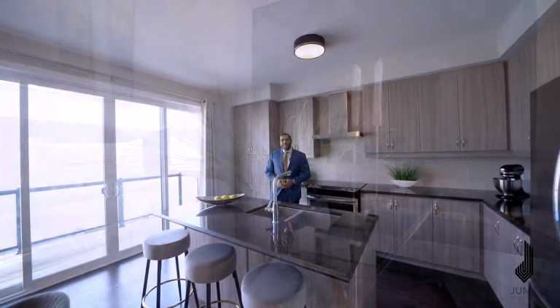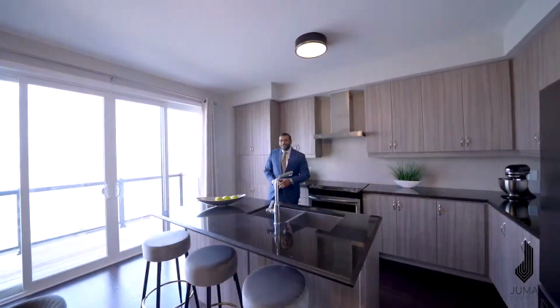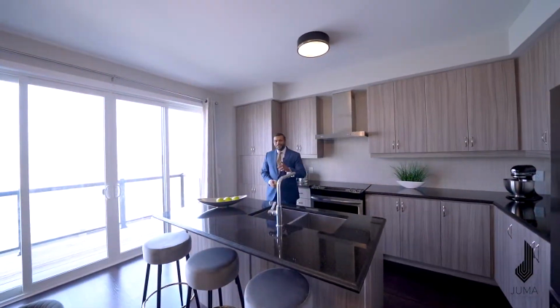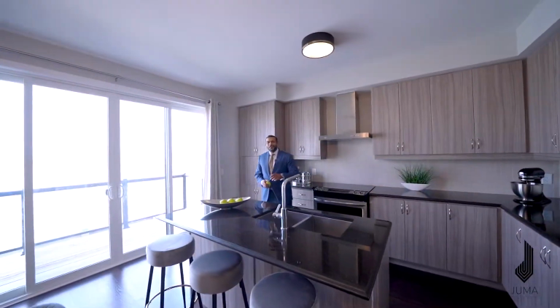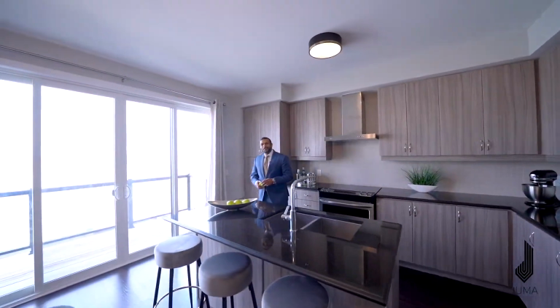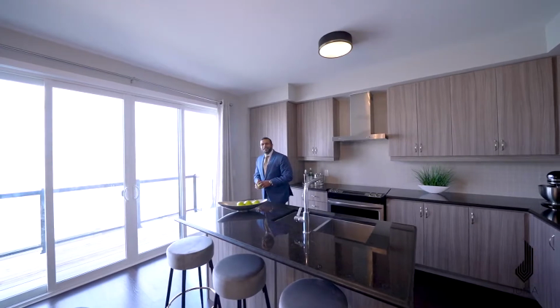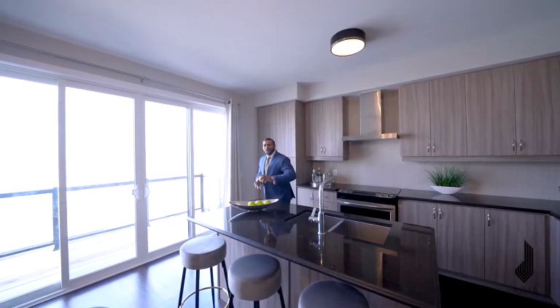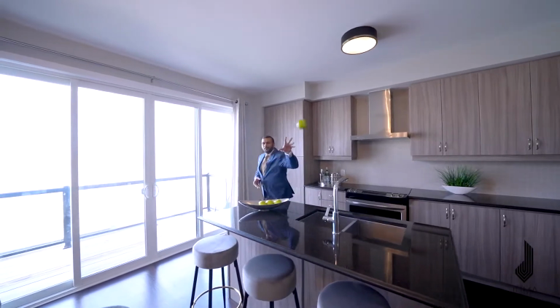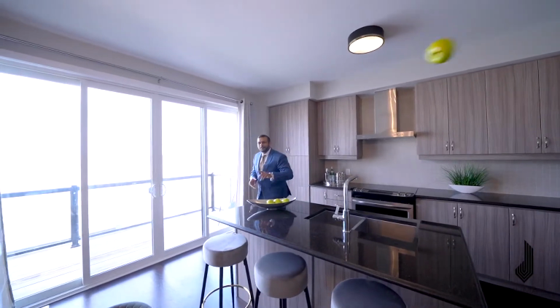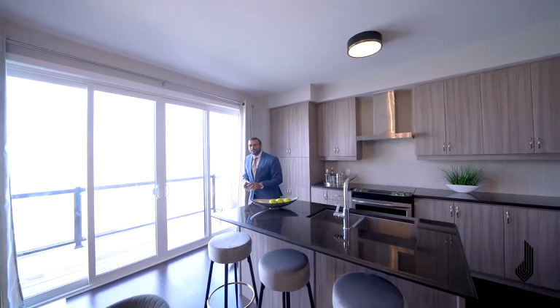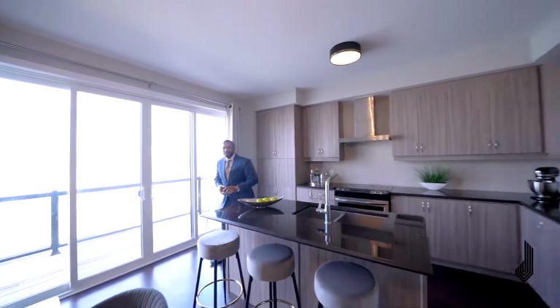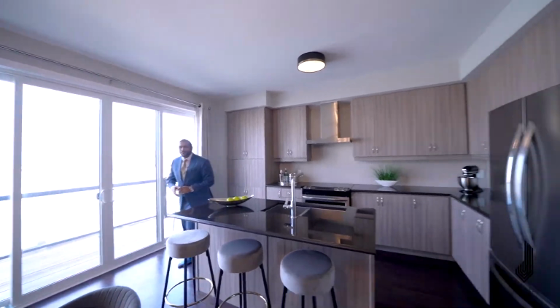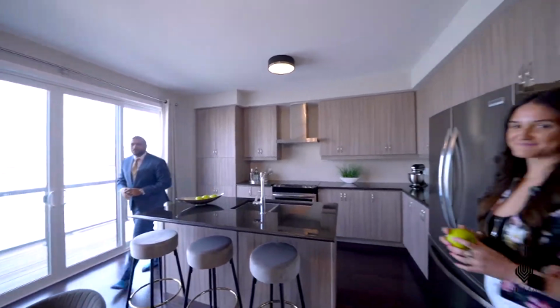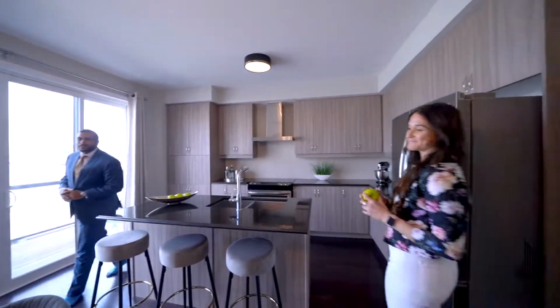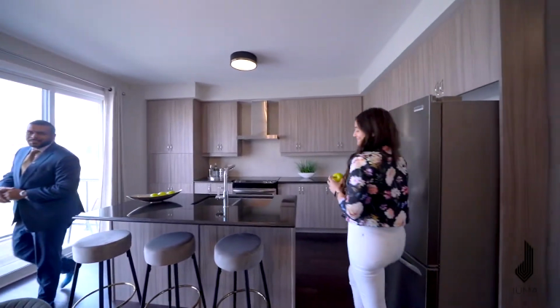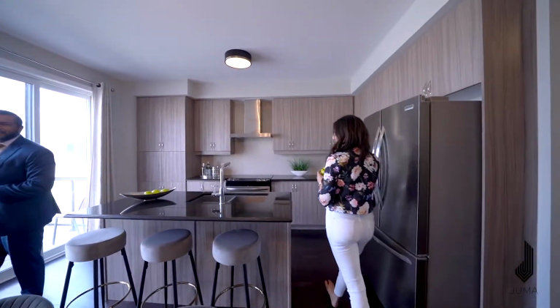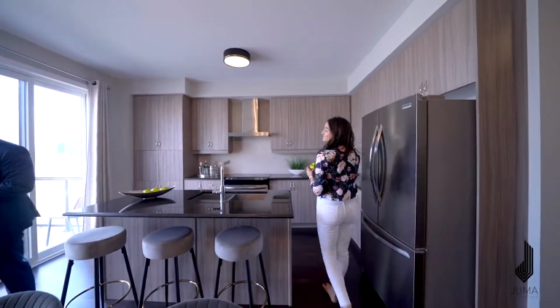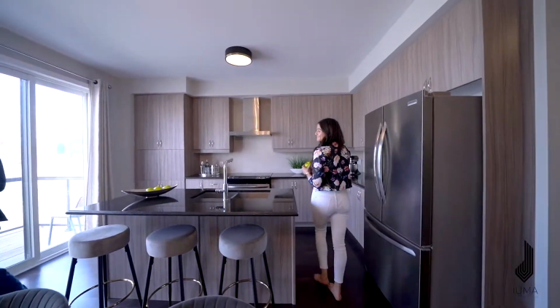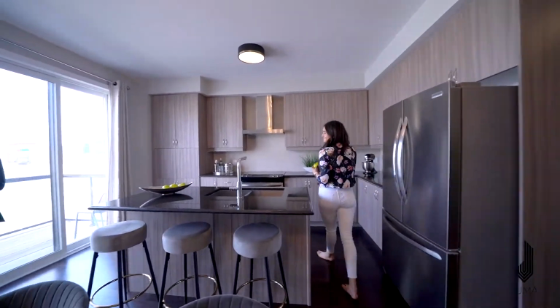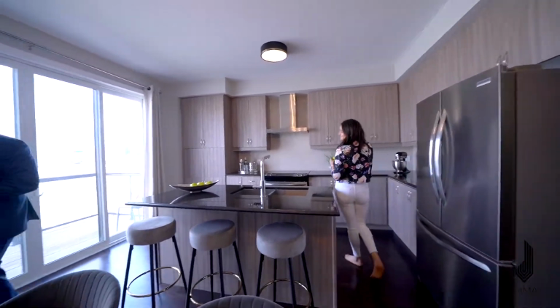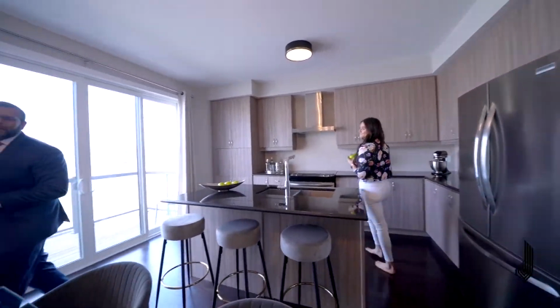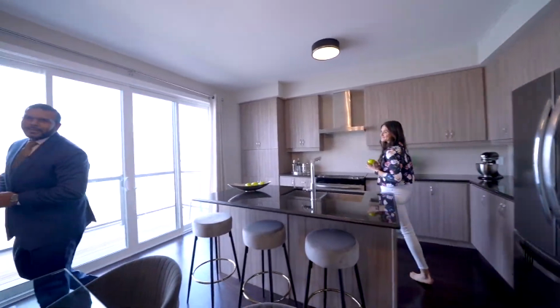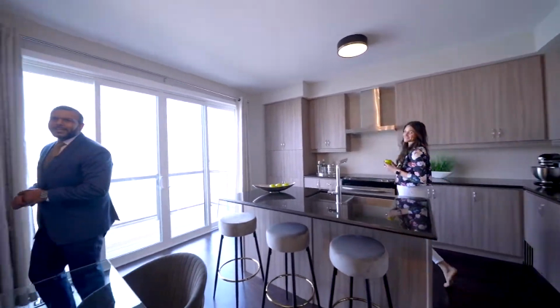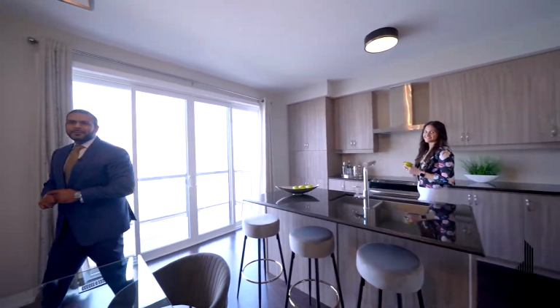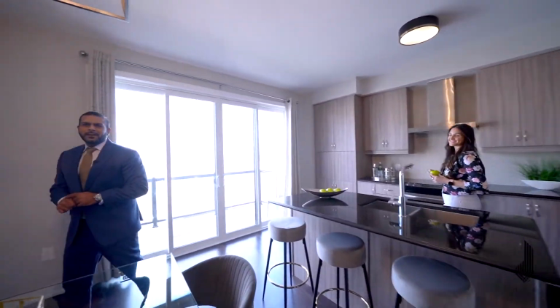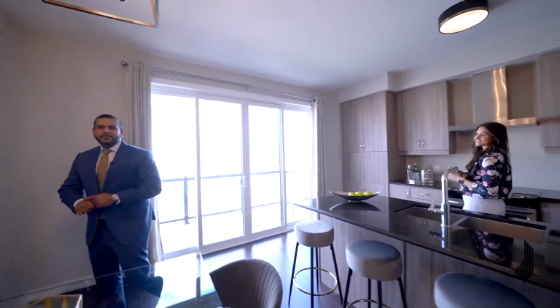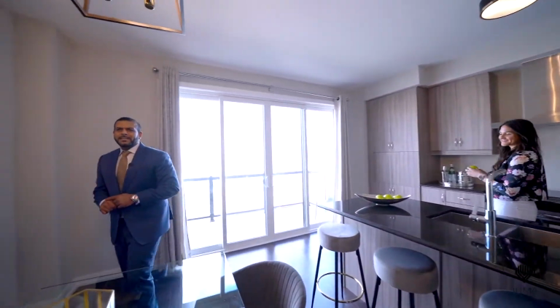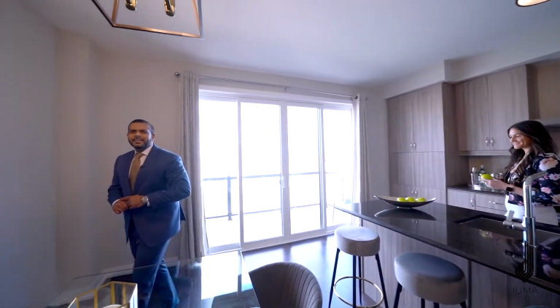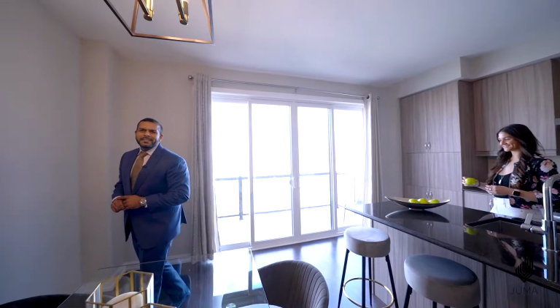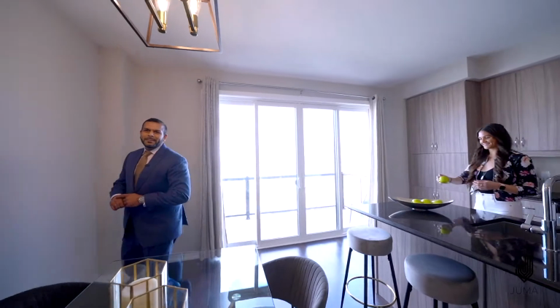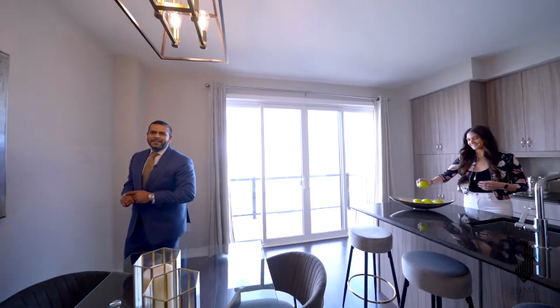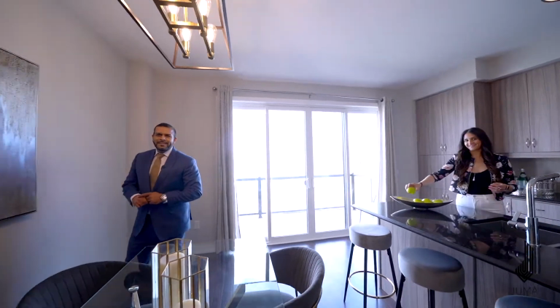Are you hungry? Welcome to this beautiful spacious kitchen — upgraded countertops and stainless steel appliances.